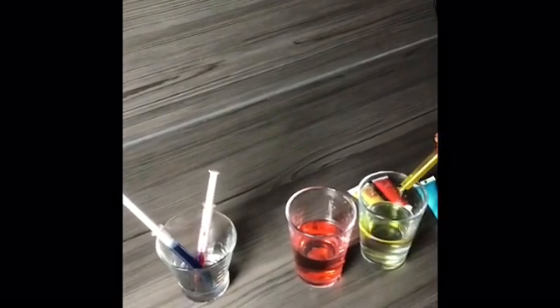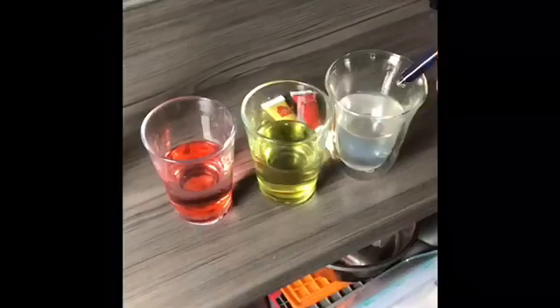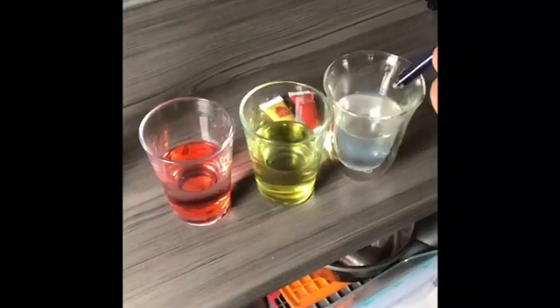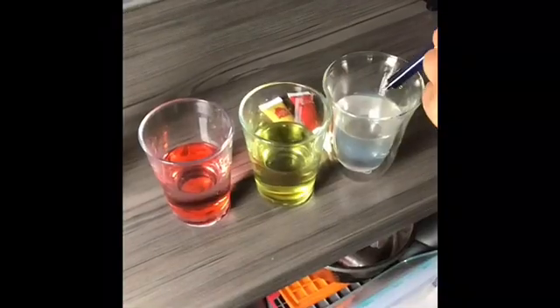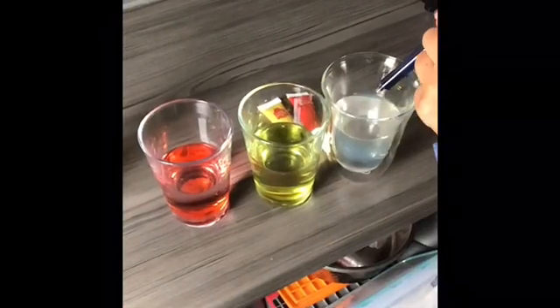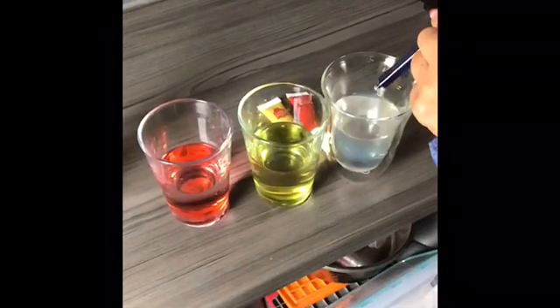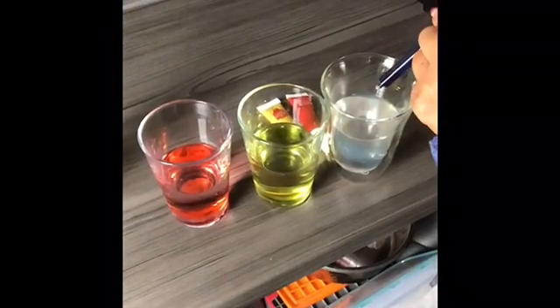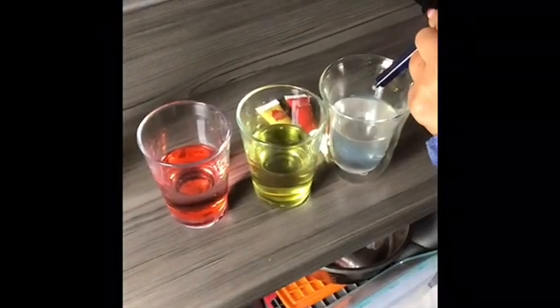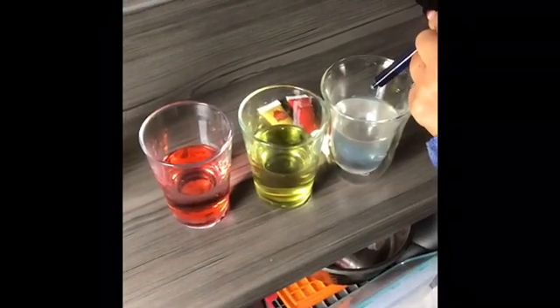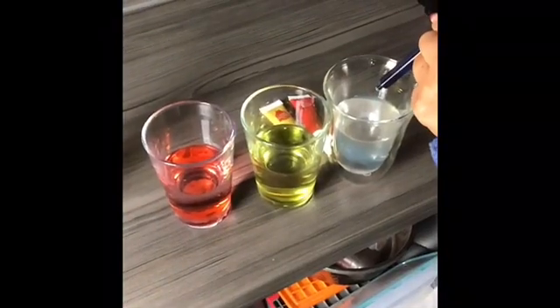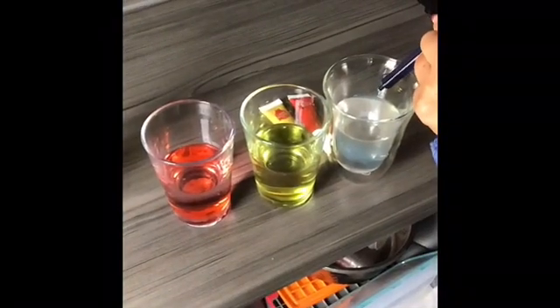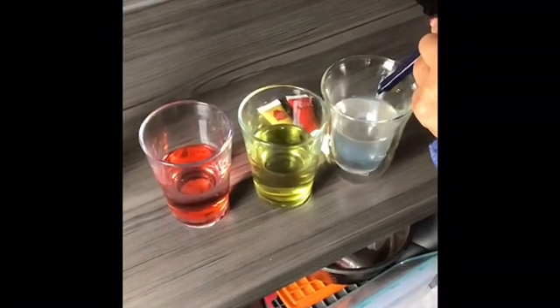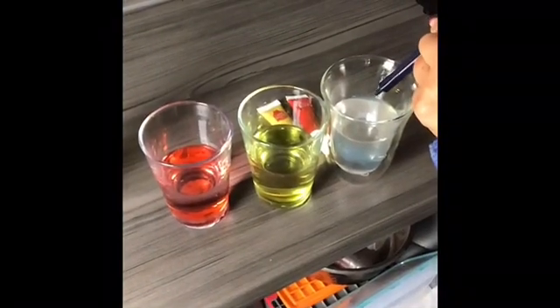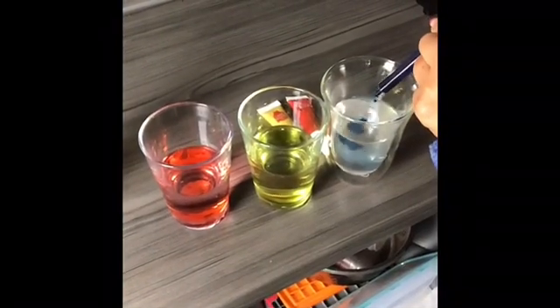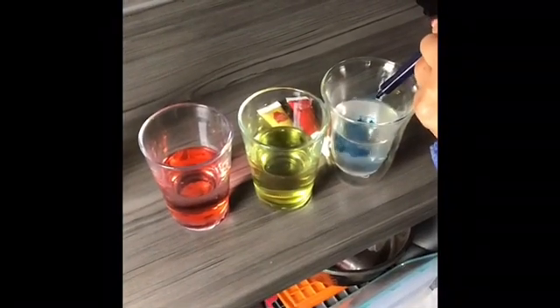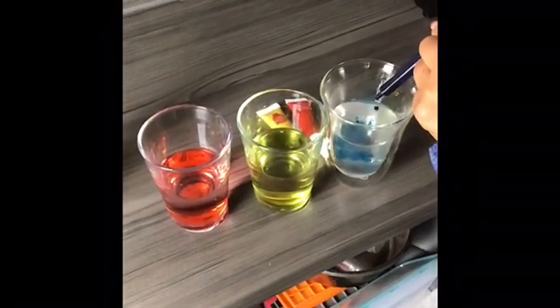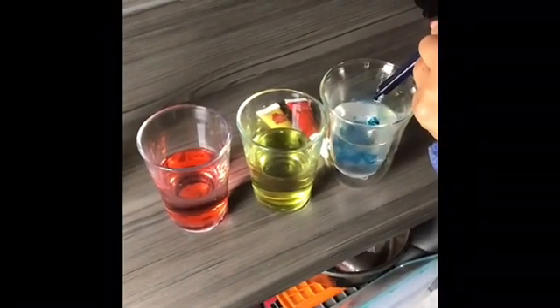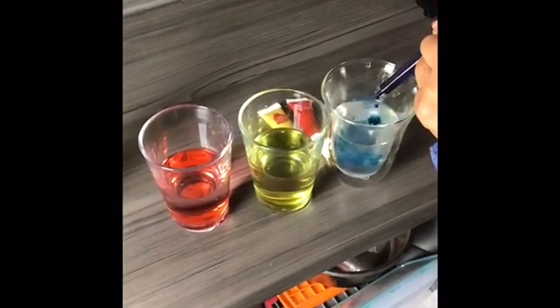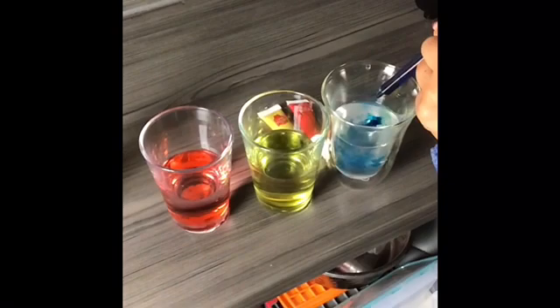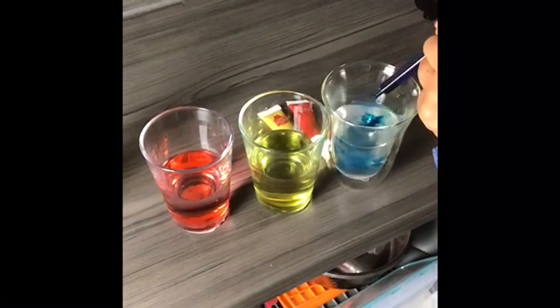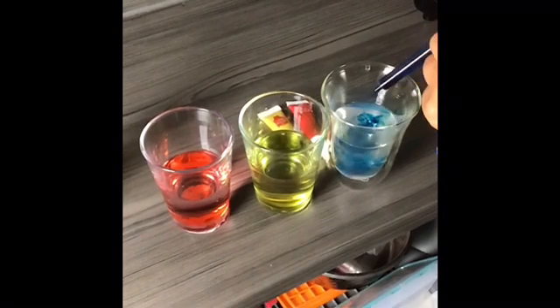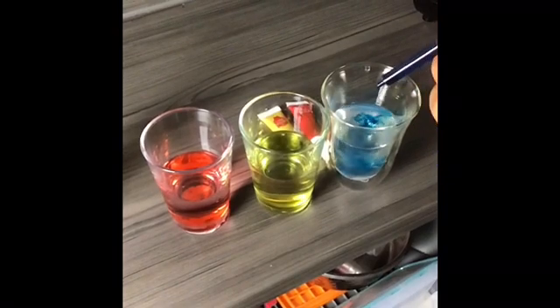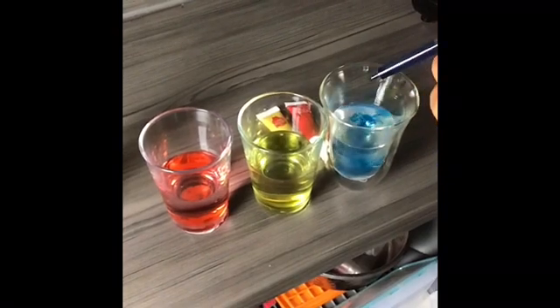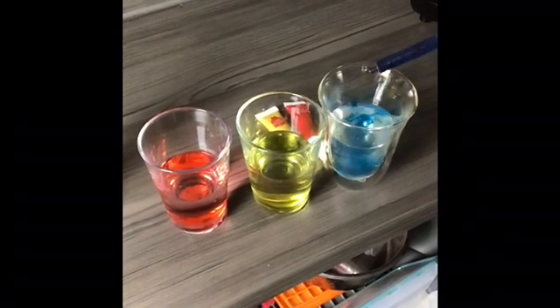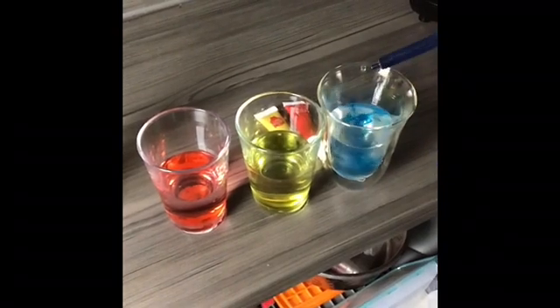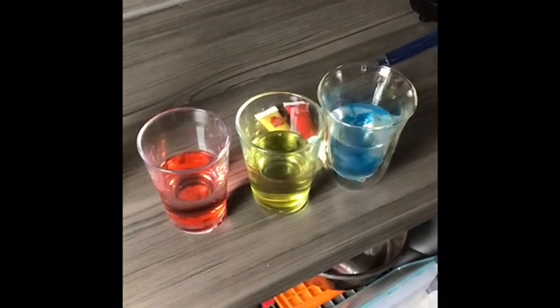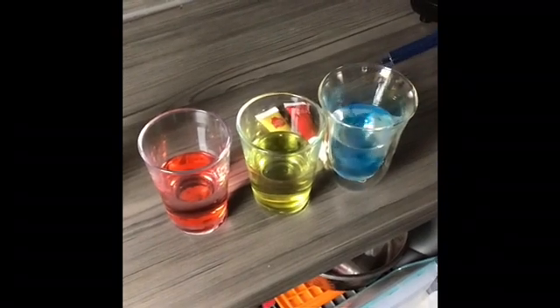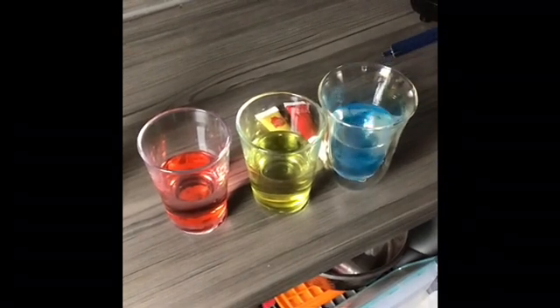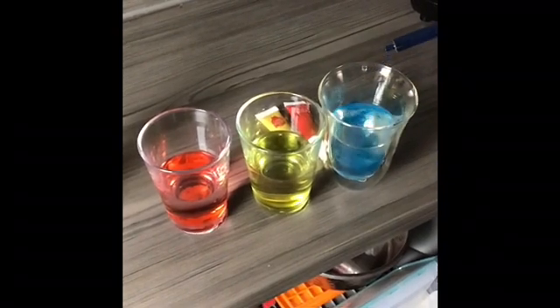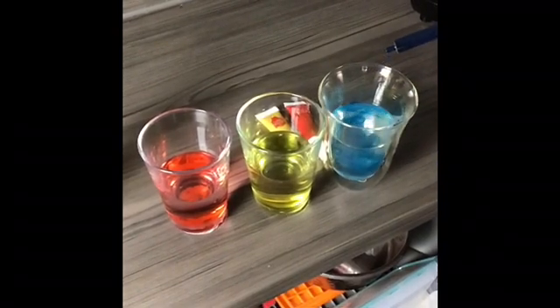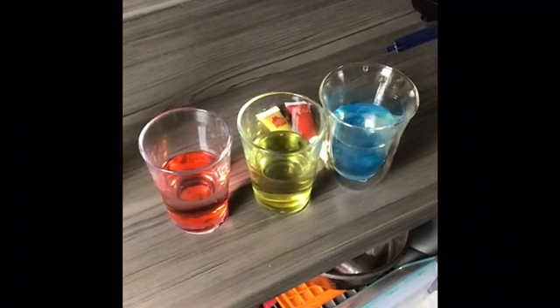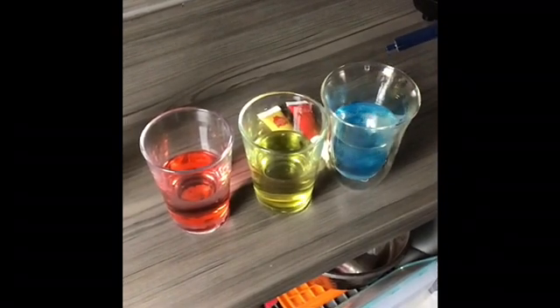We now have our three primary colours: red, yellow, and blue.